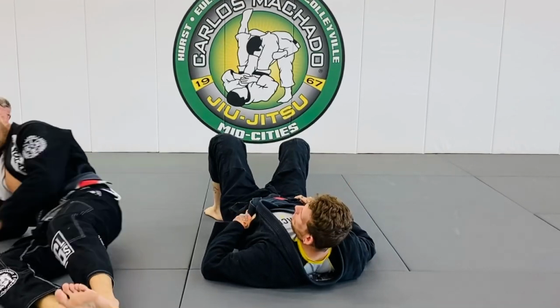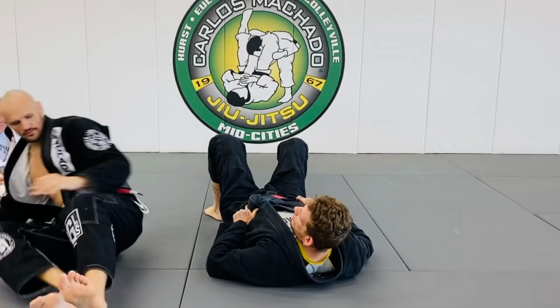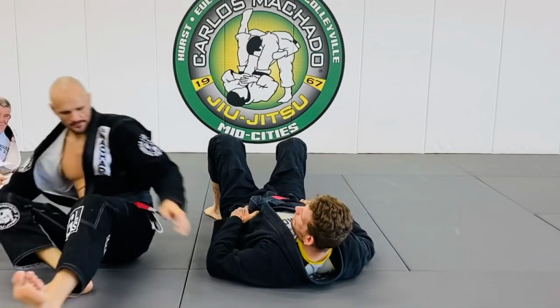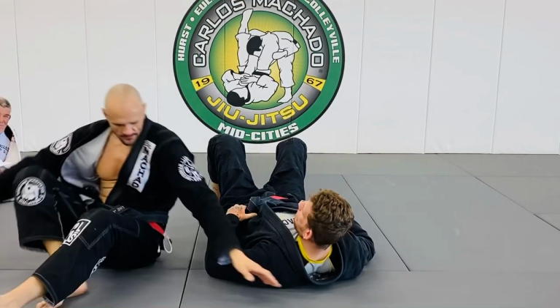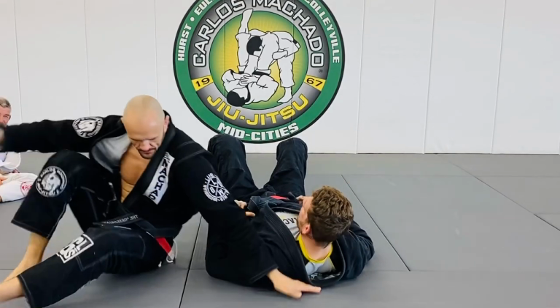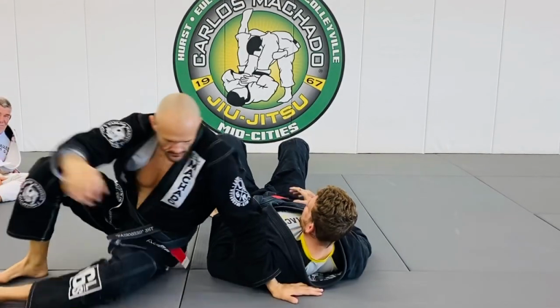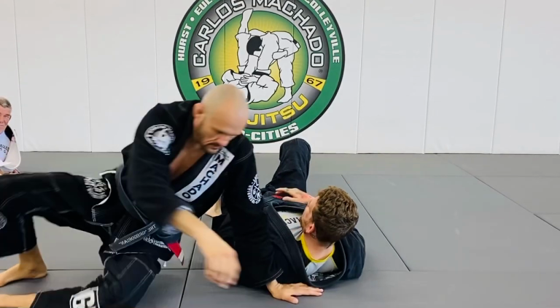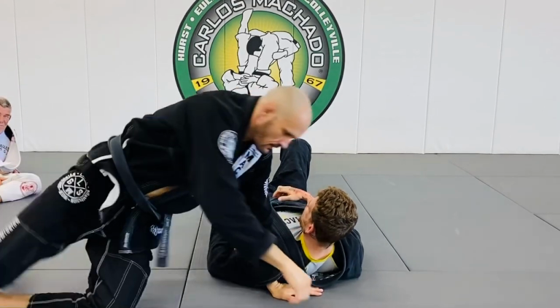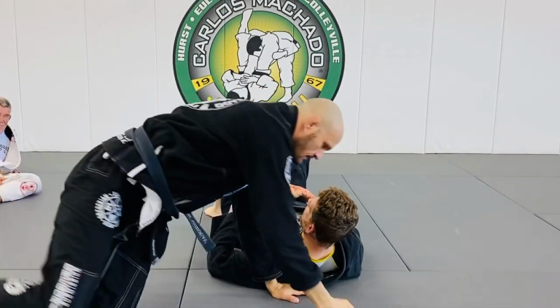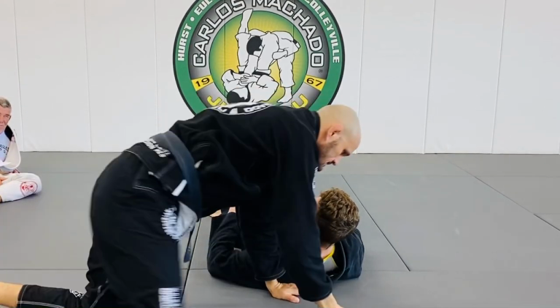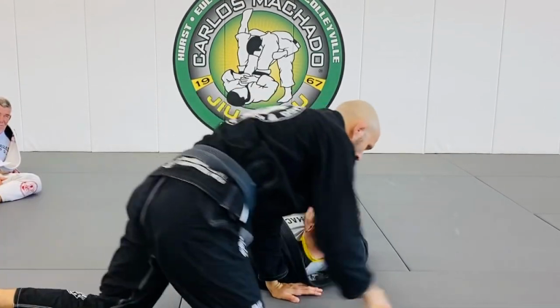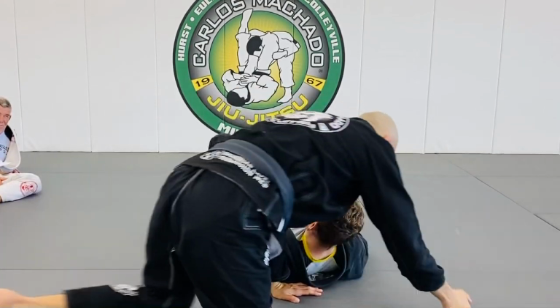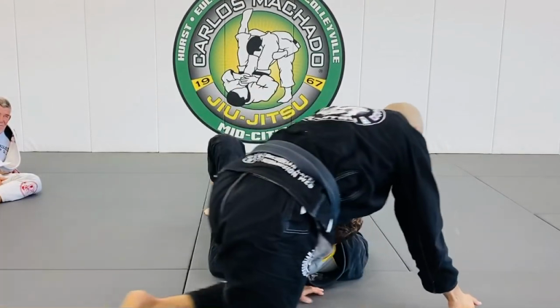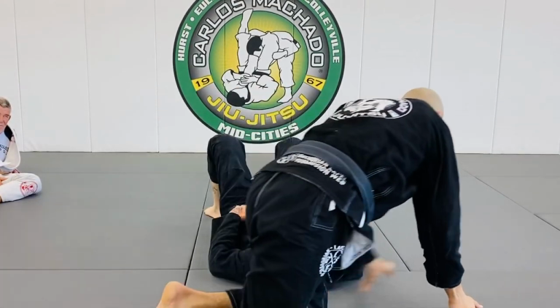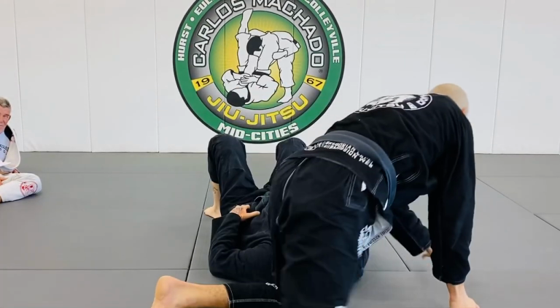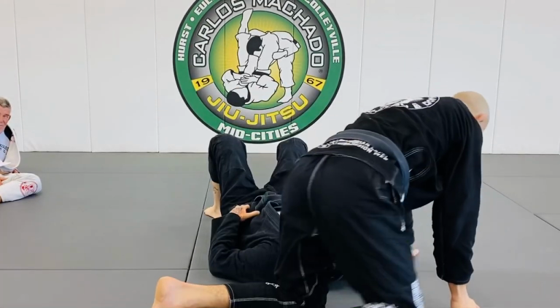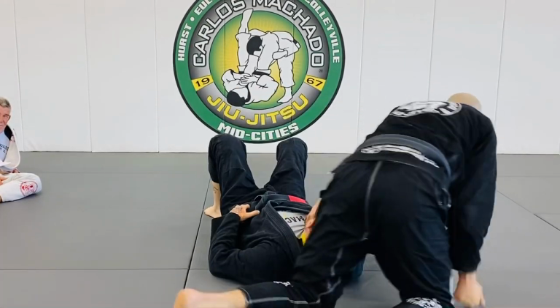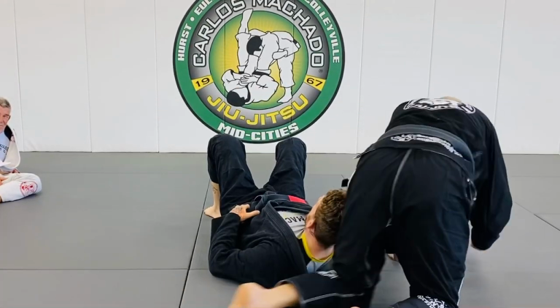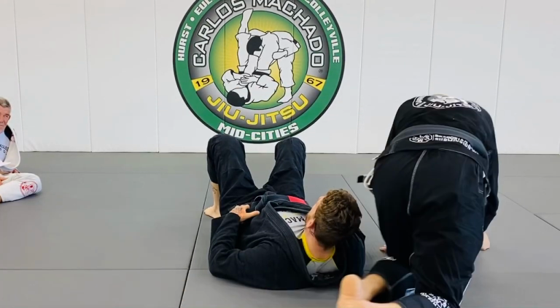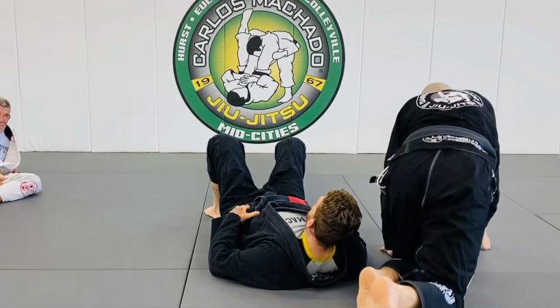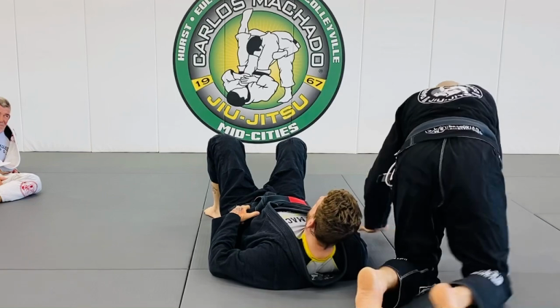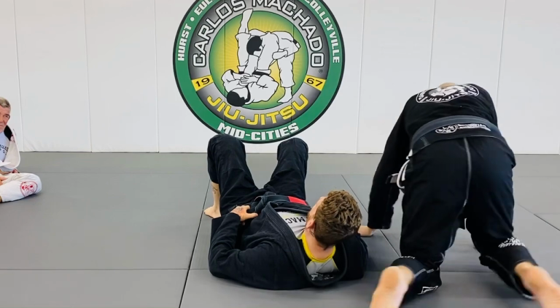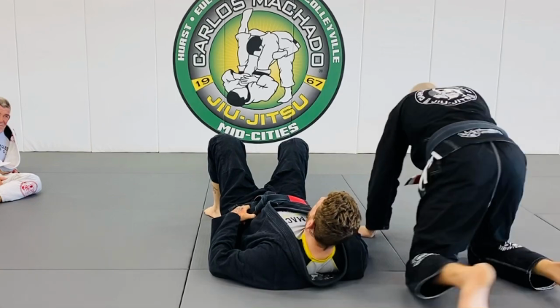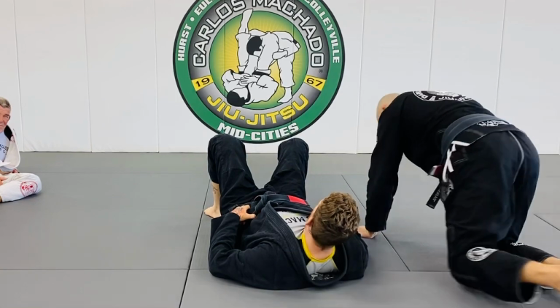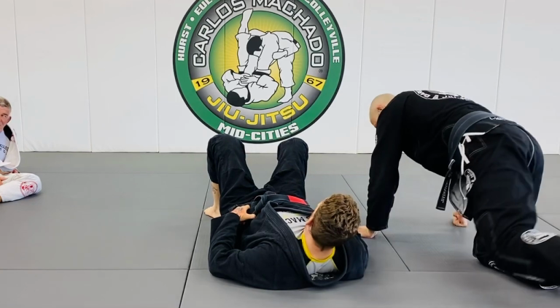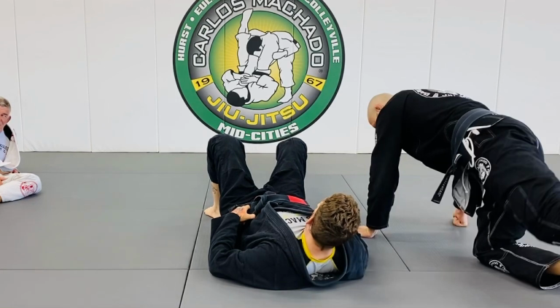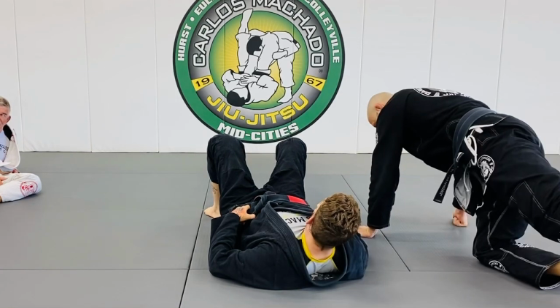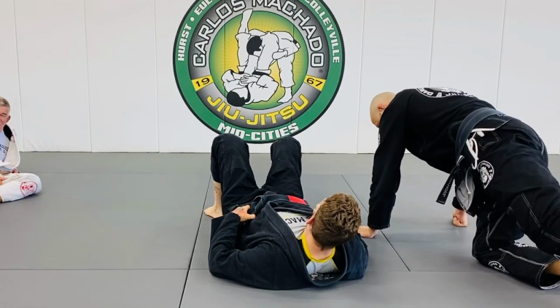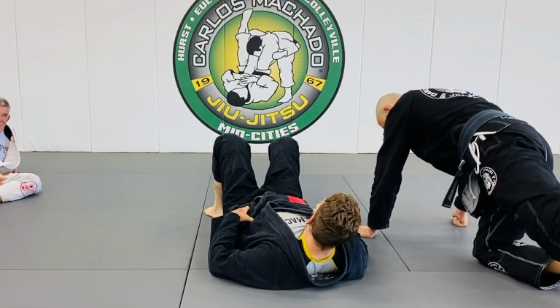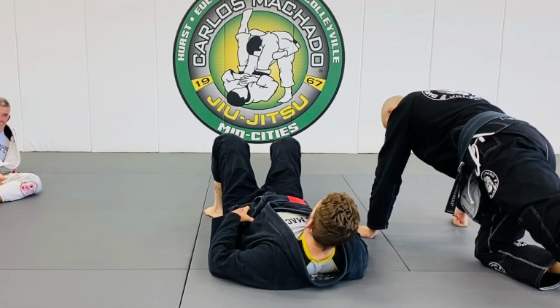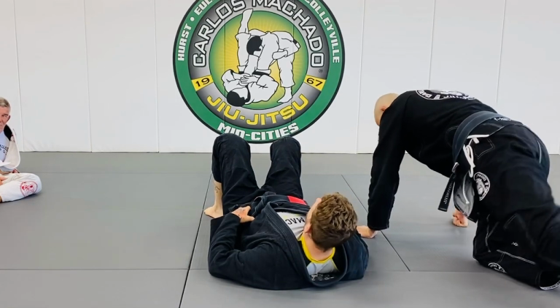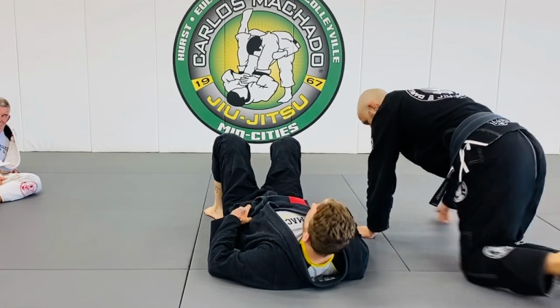Is that a toe hold? Yes, that is a toe hold. Brown belt? Yeah.